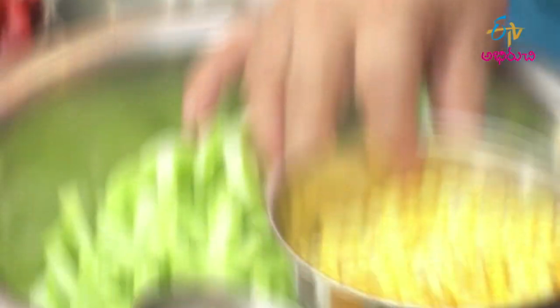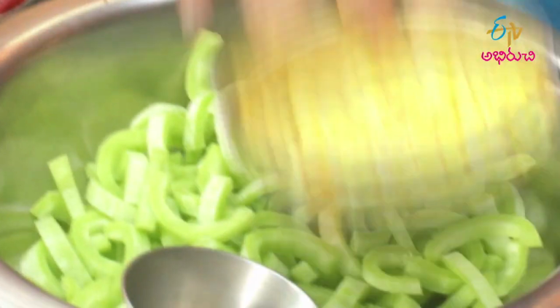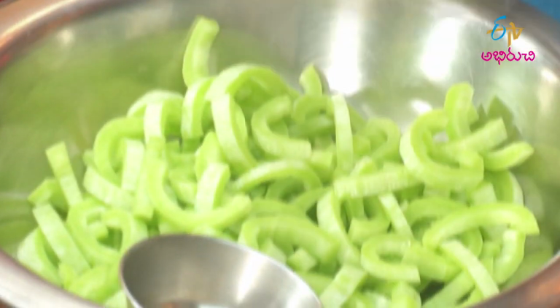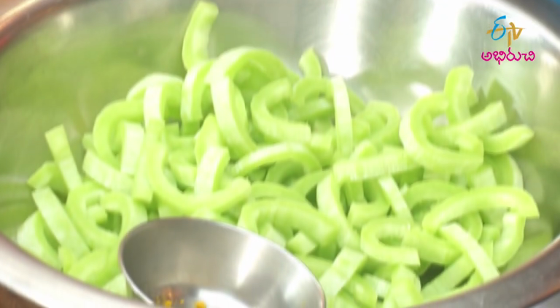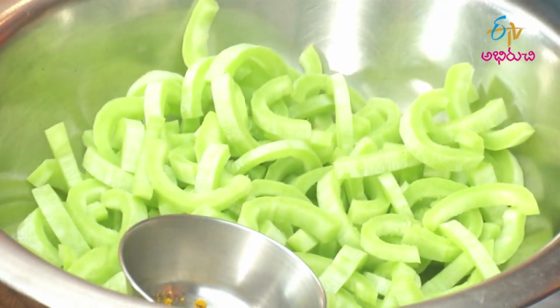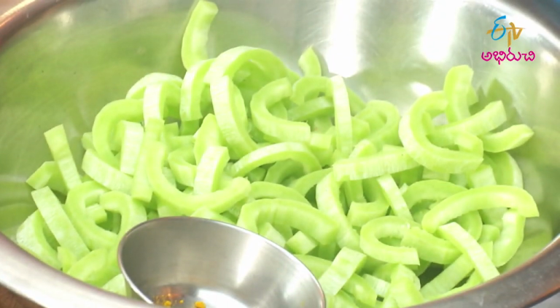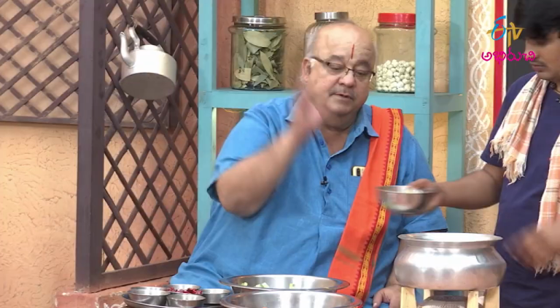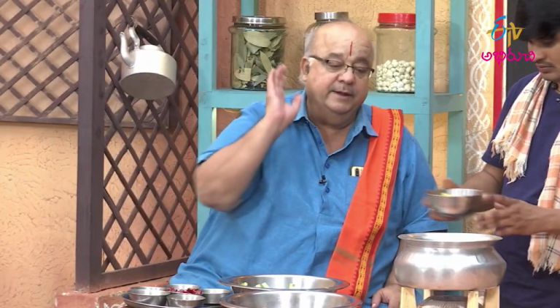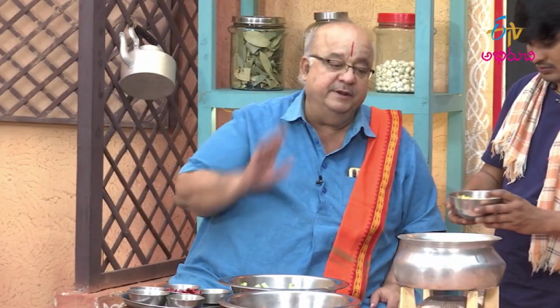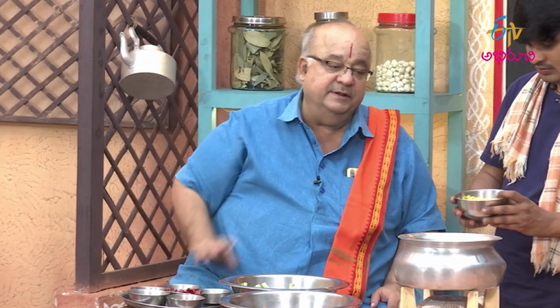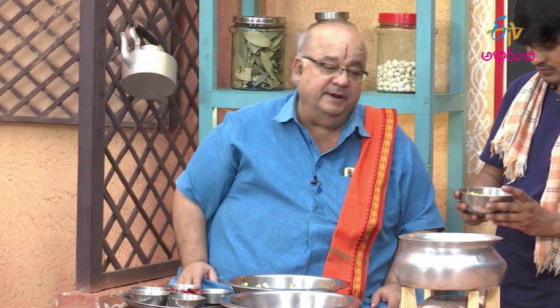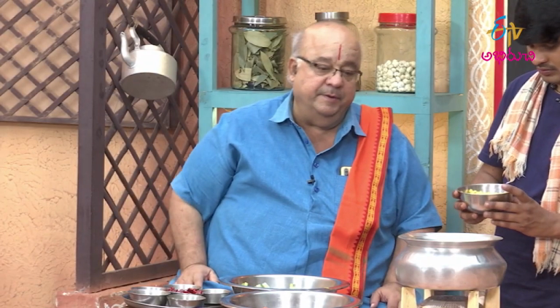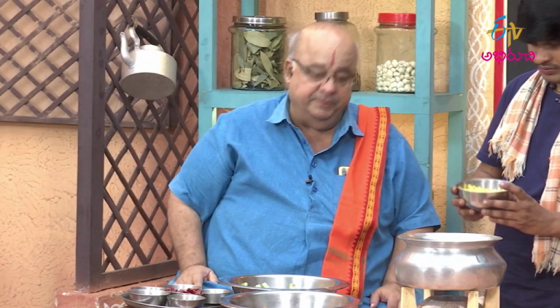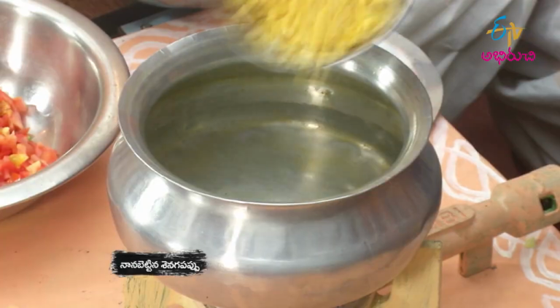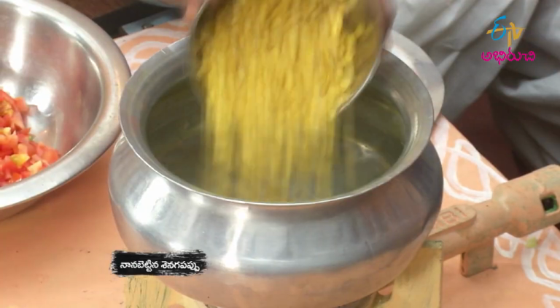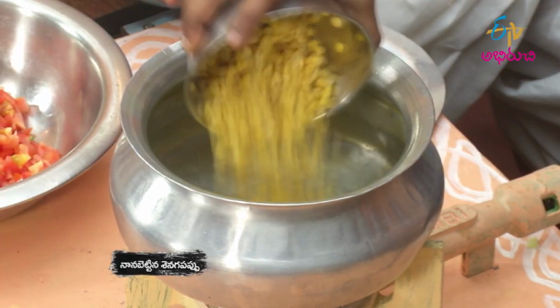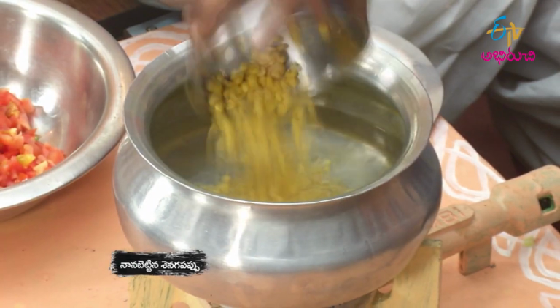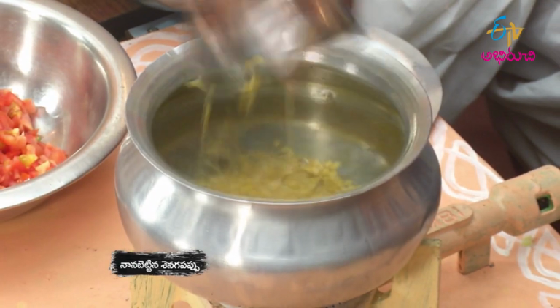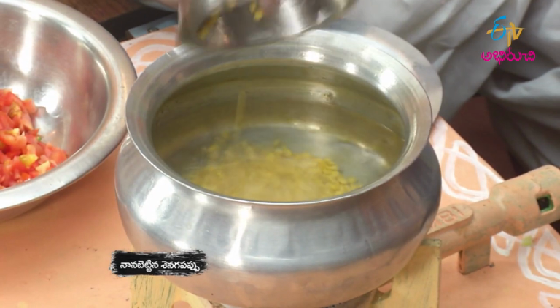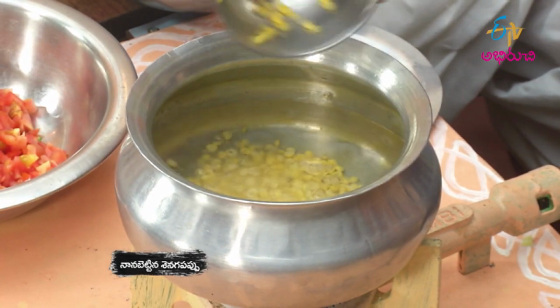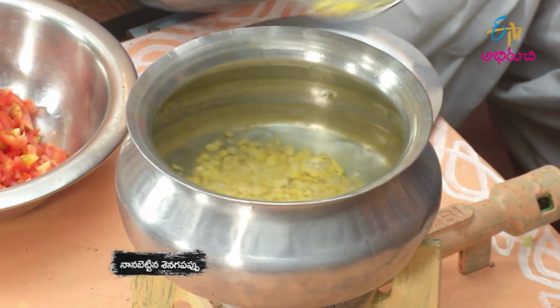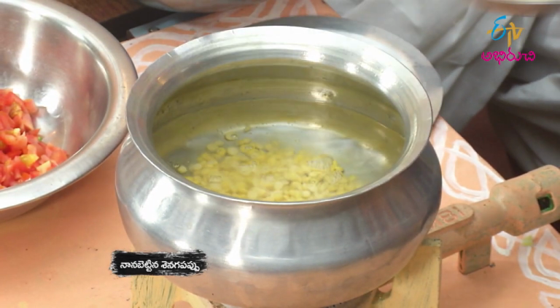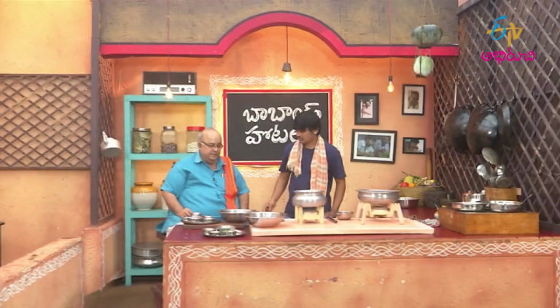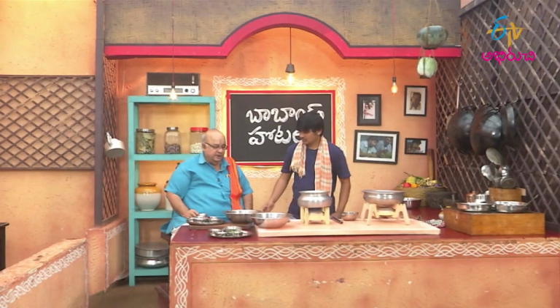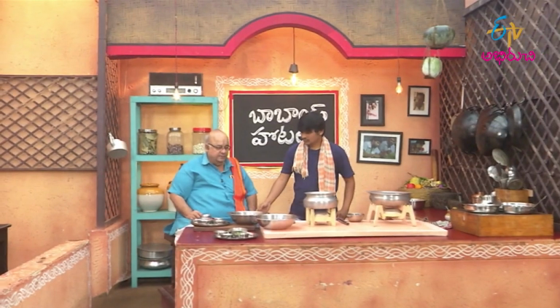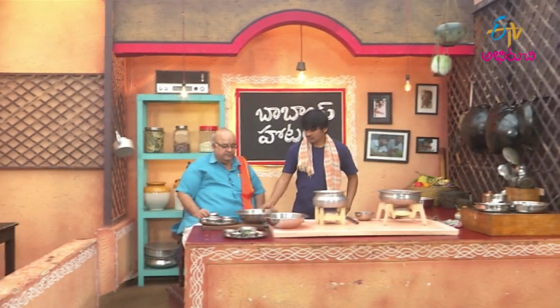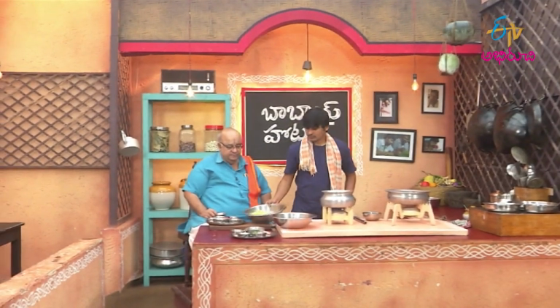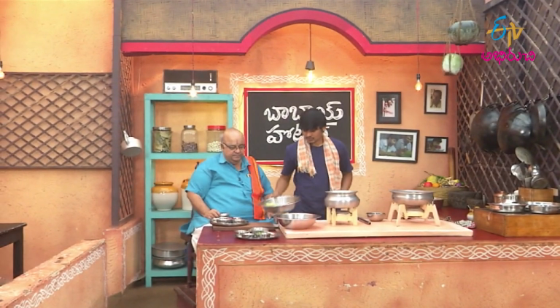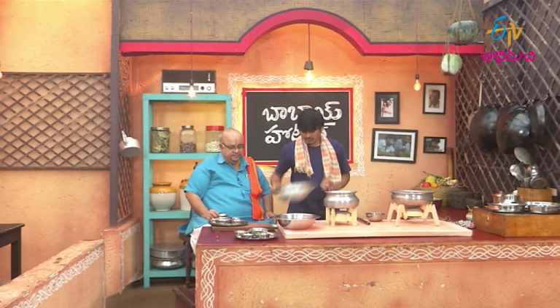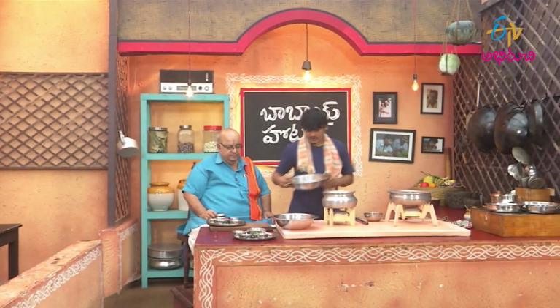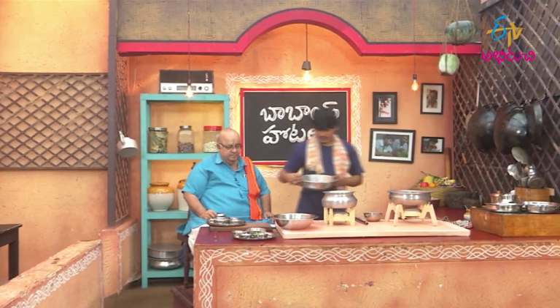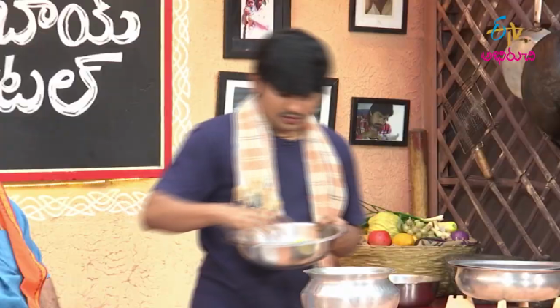Once you use the dough to make the dough, it's an inch.